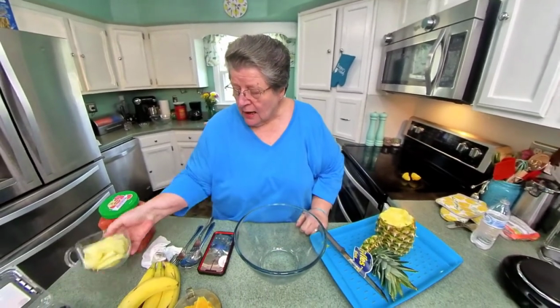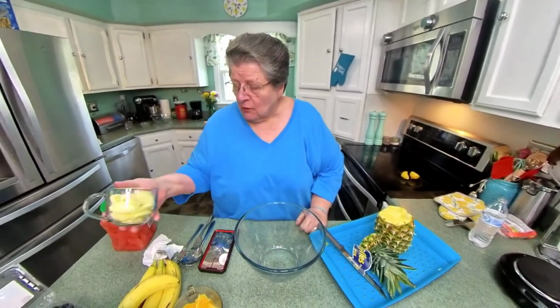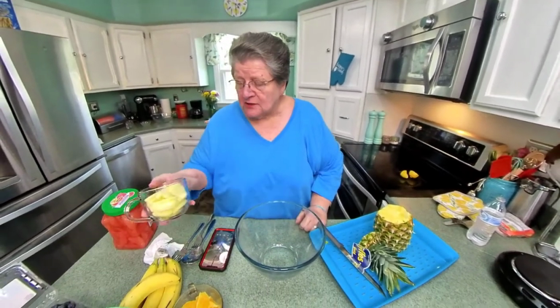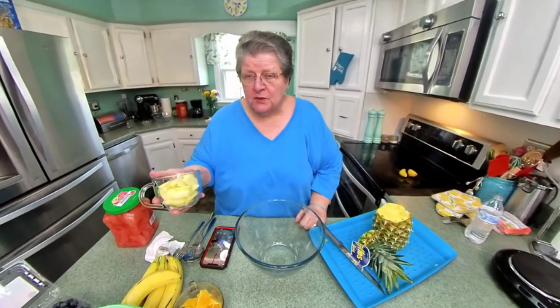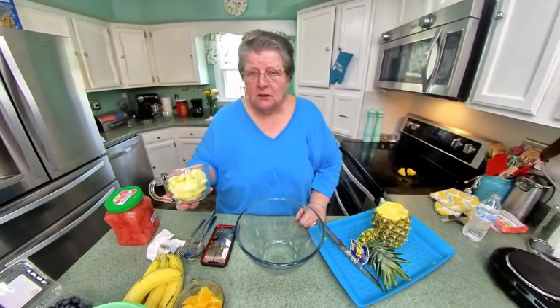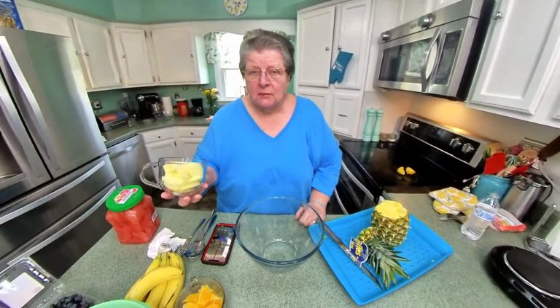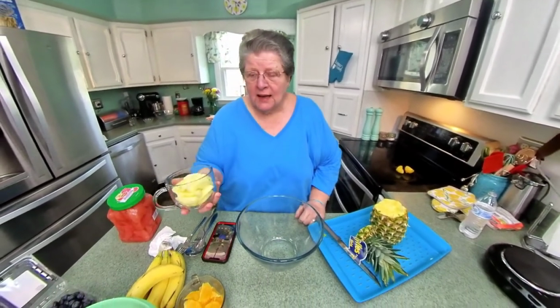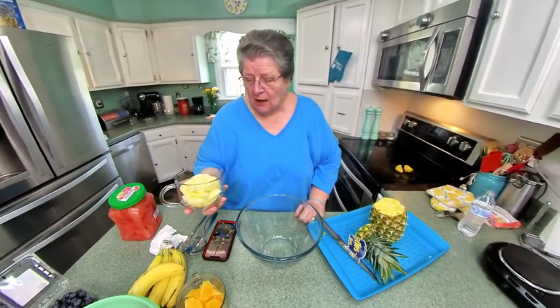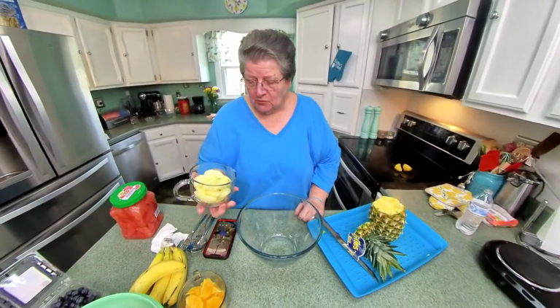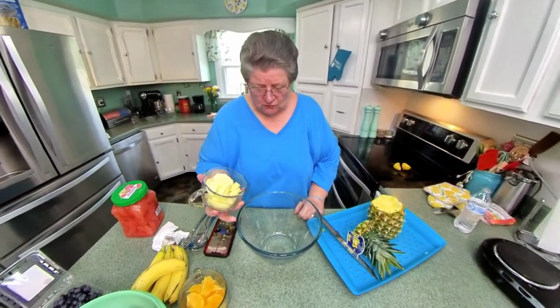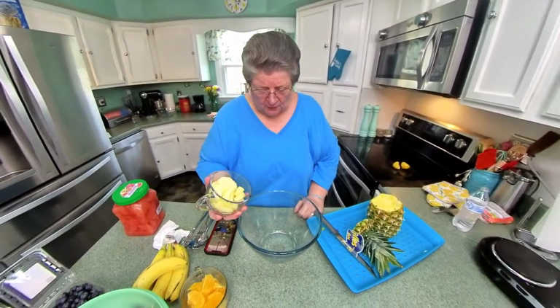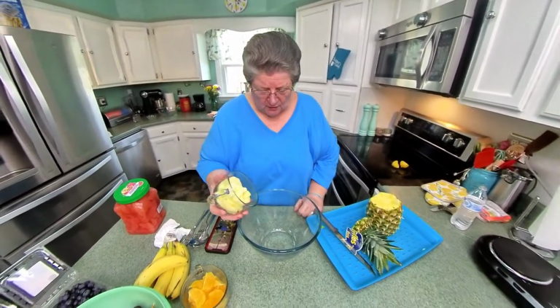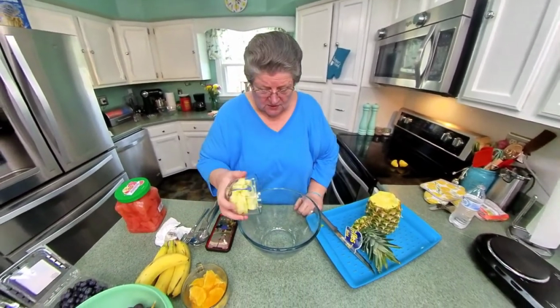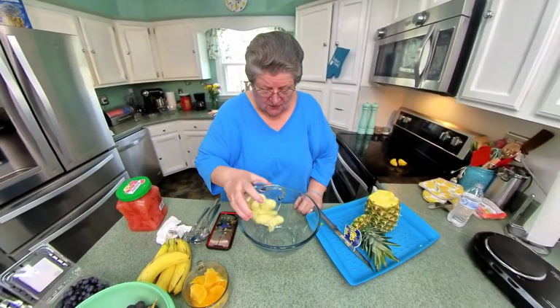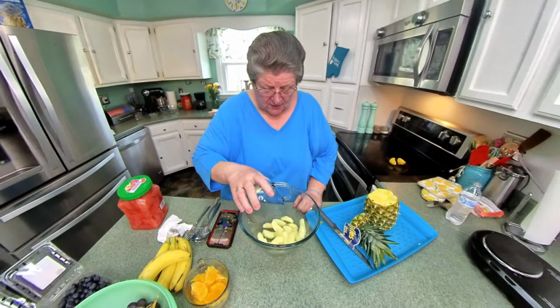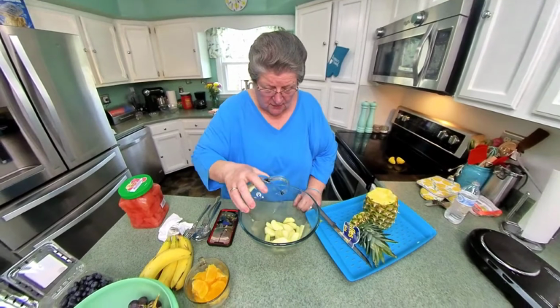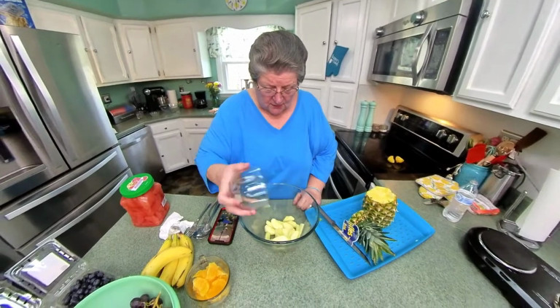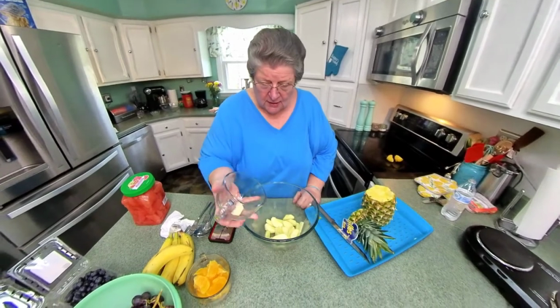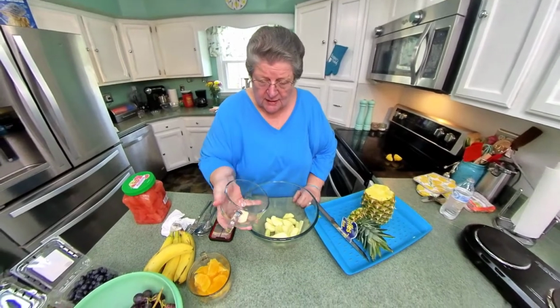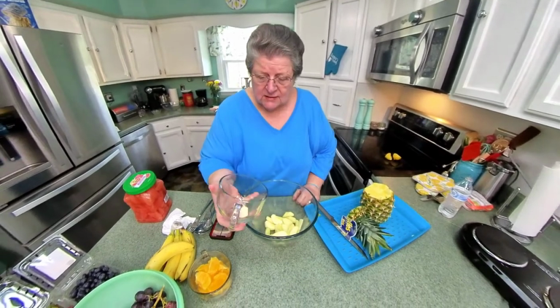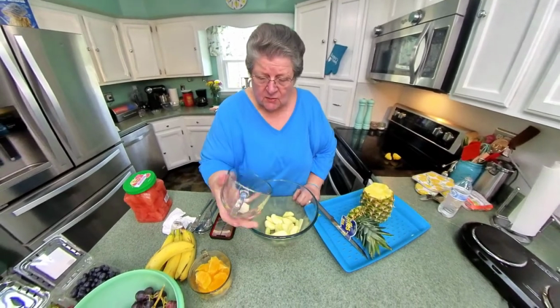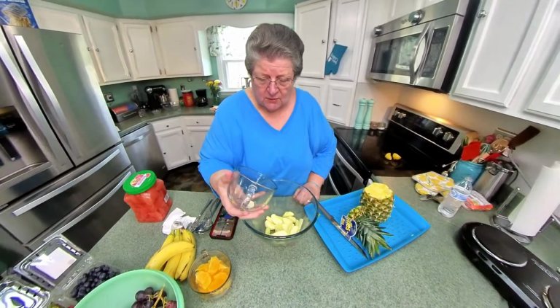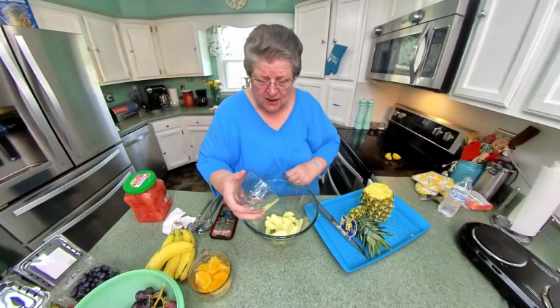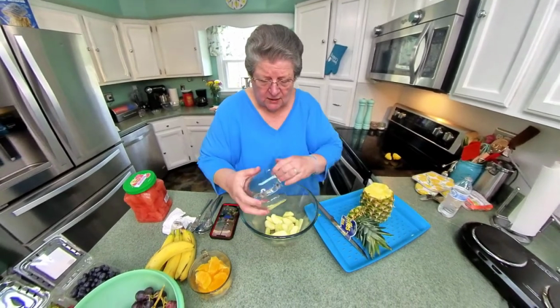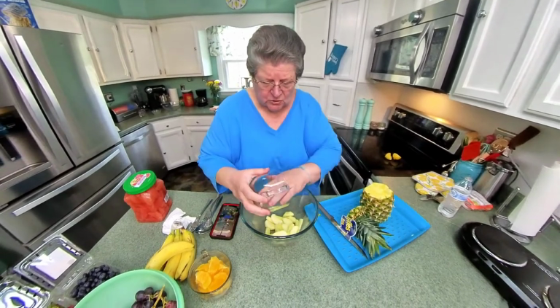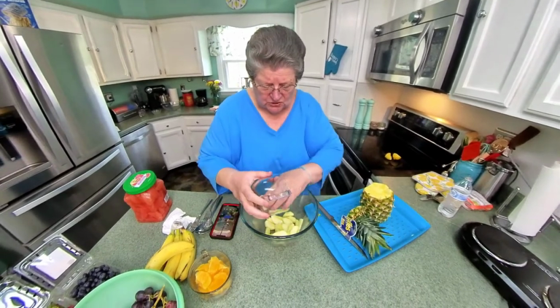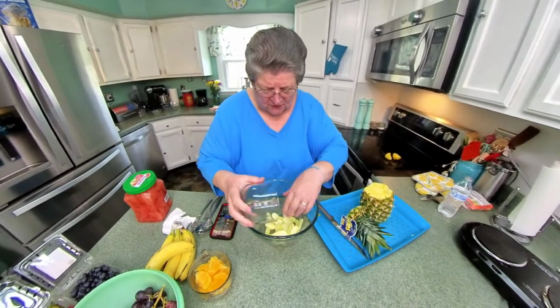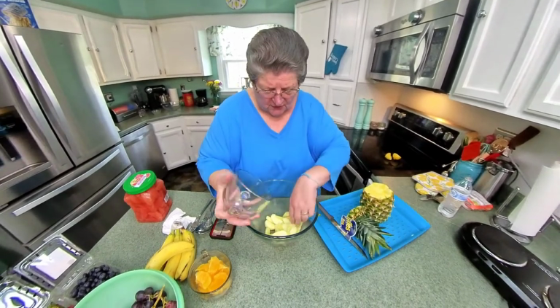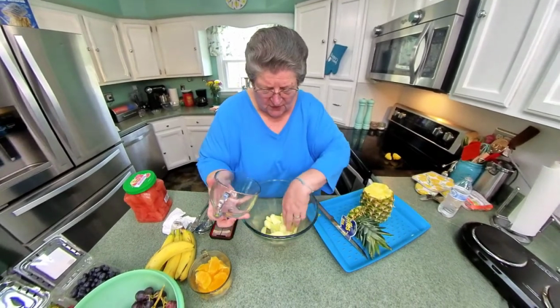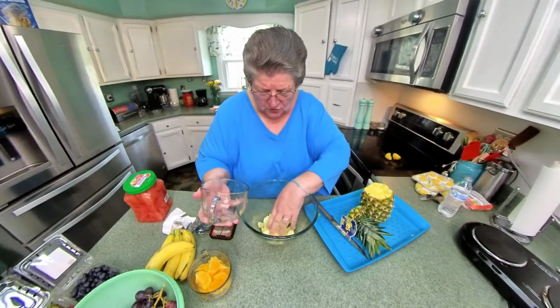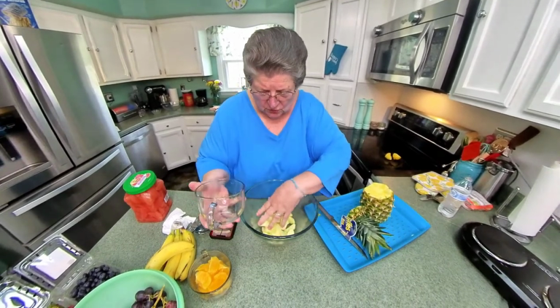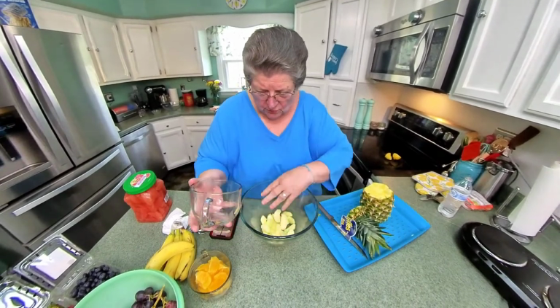I always put my apples on the bottom so they can get some of the pineapple juice and everything, and they don't turn.